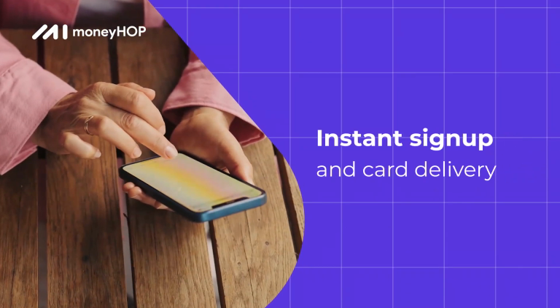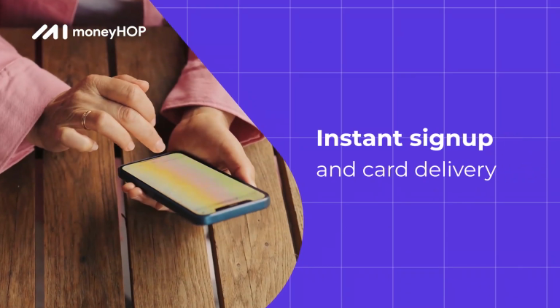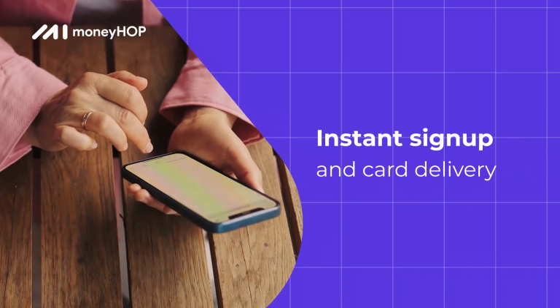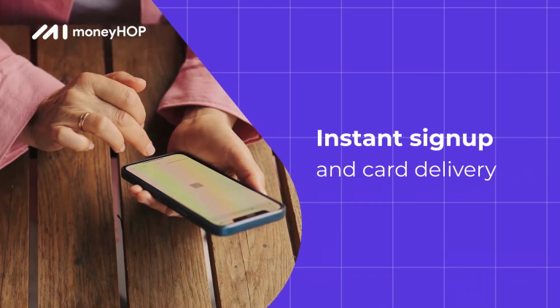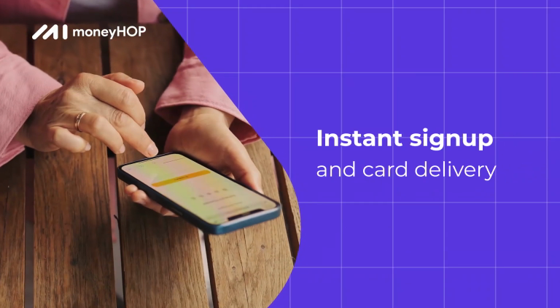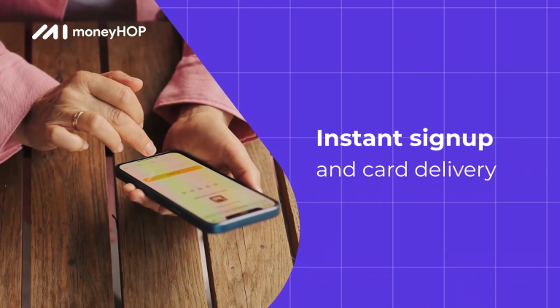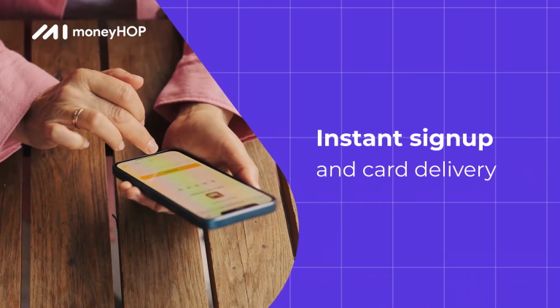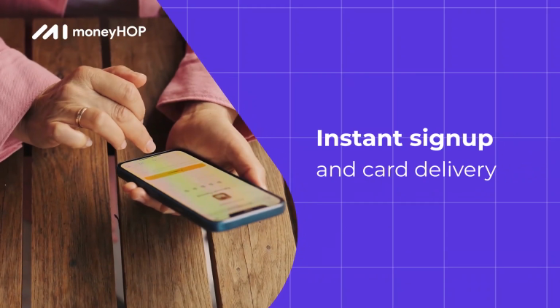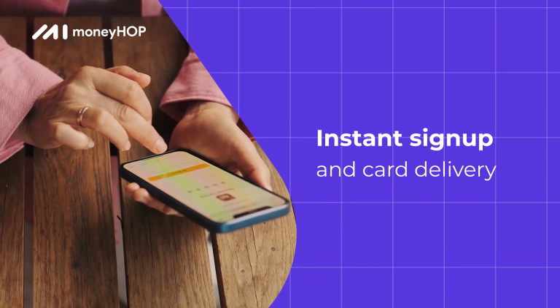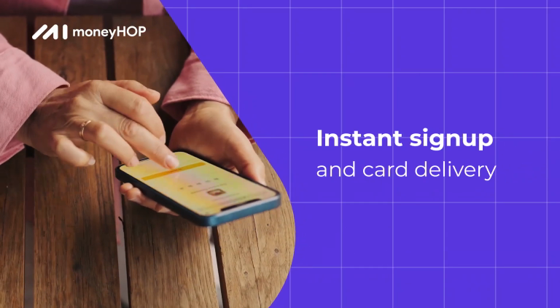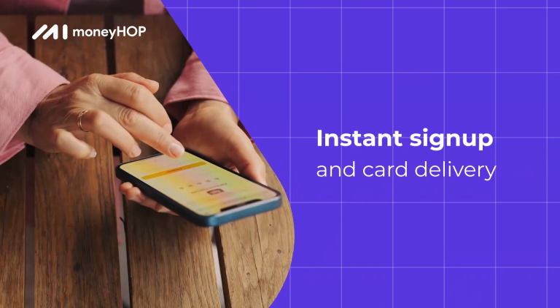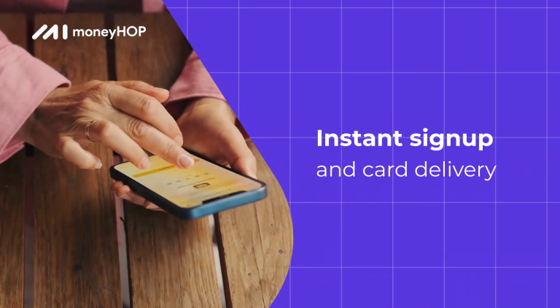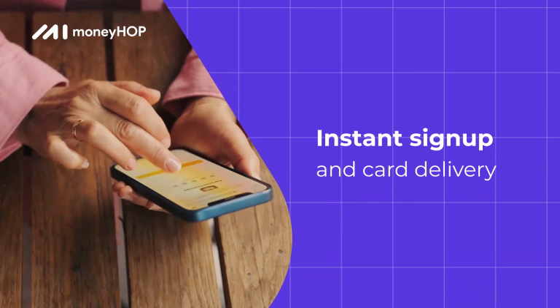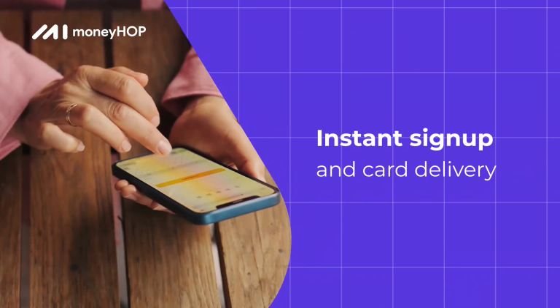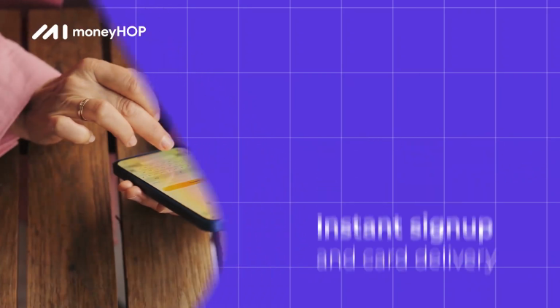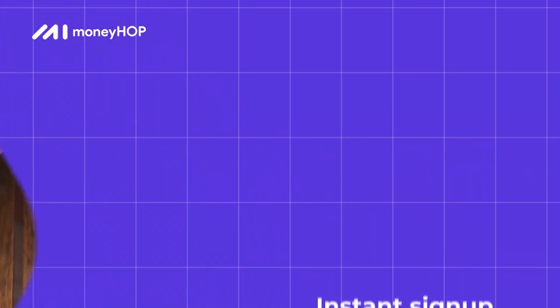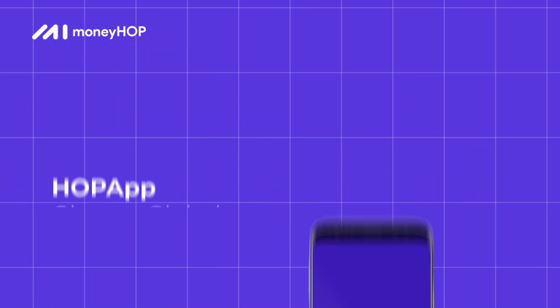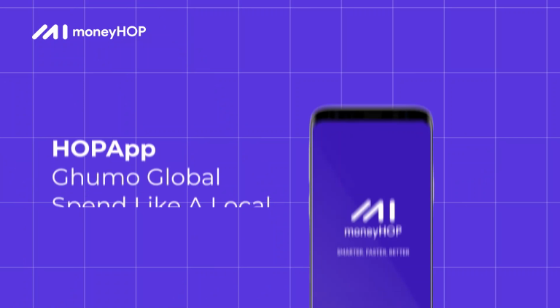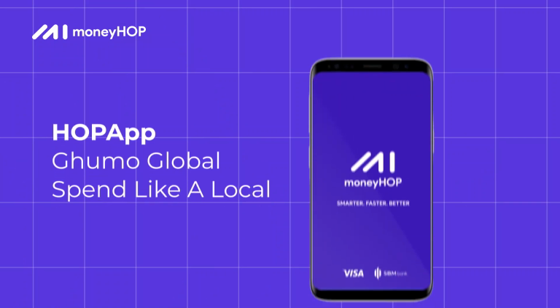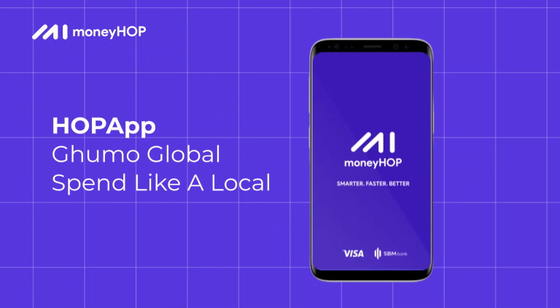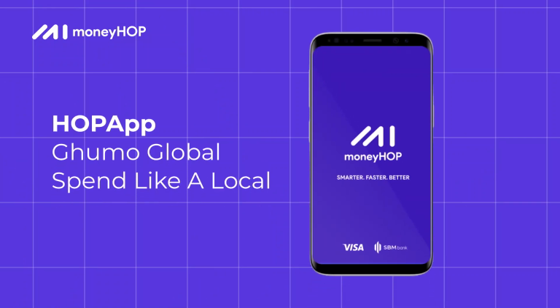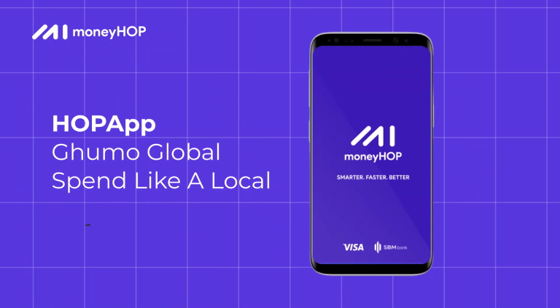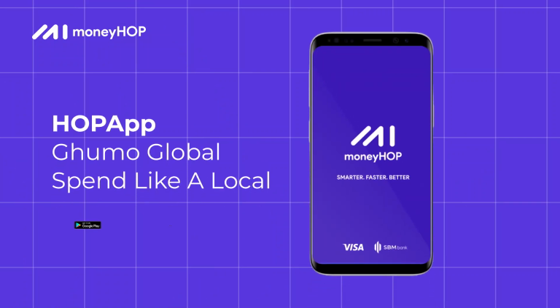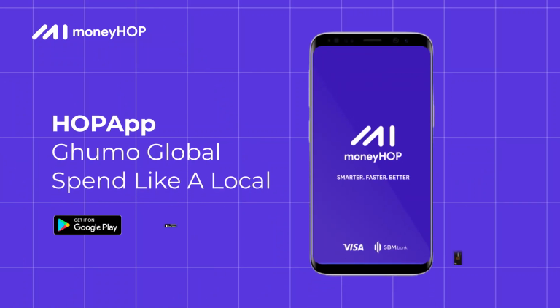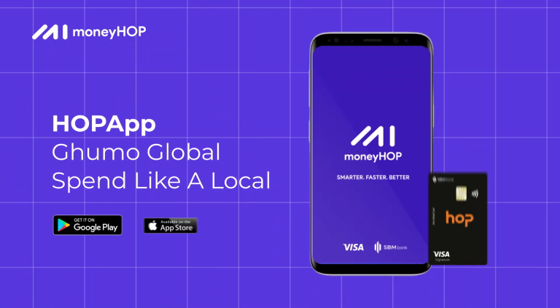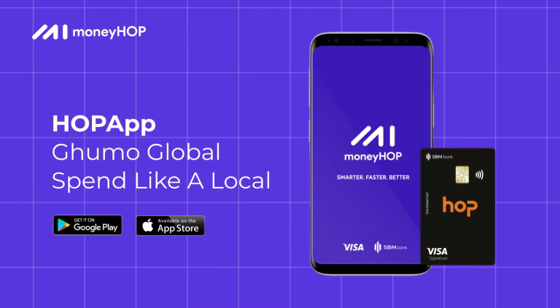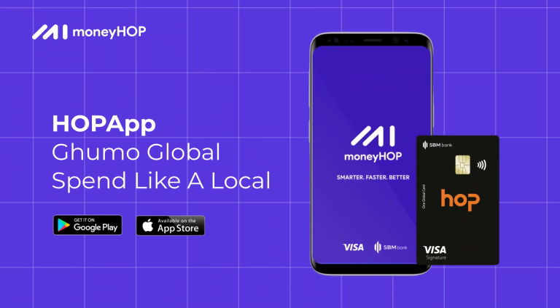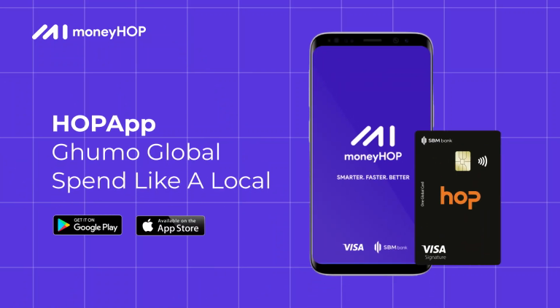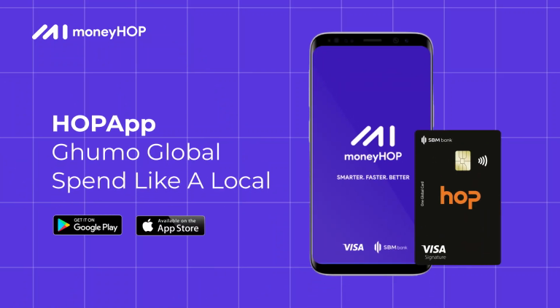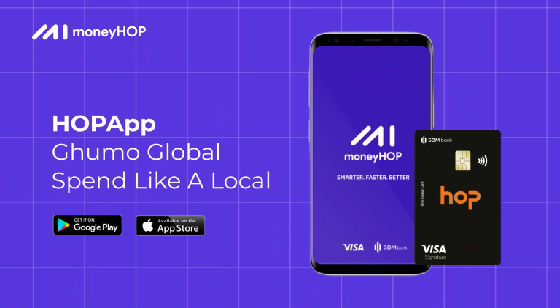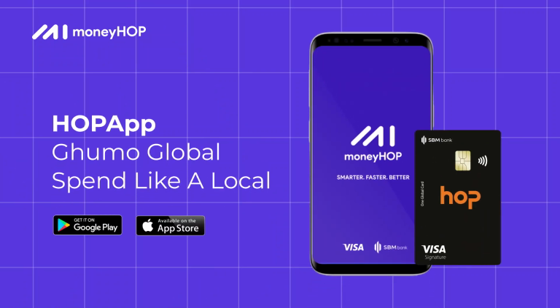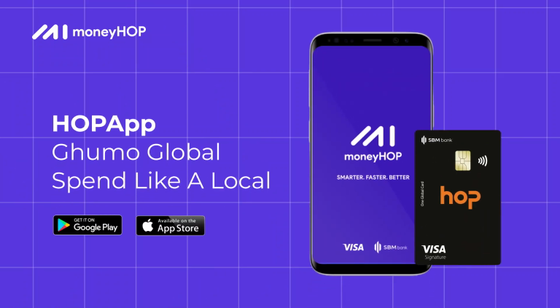No more waiting for account setup or onboarding. Download Hop App and Goomo Global — spend like a local.